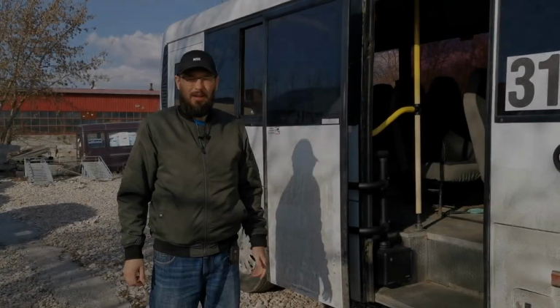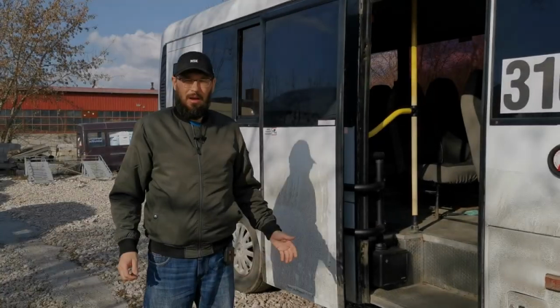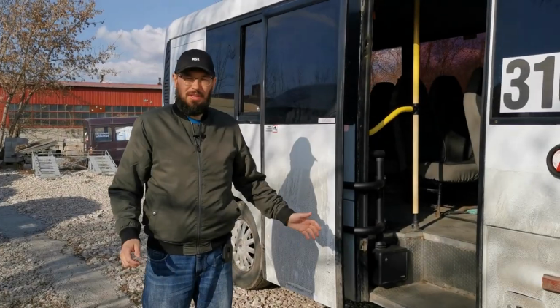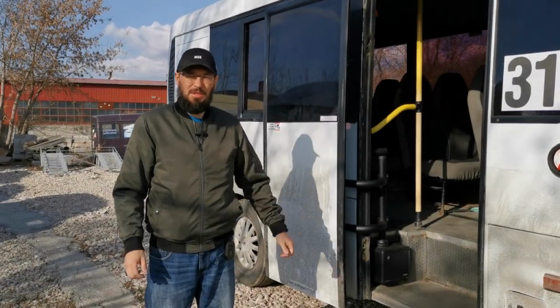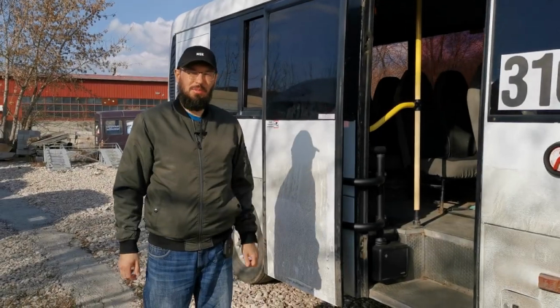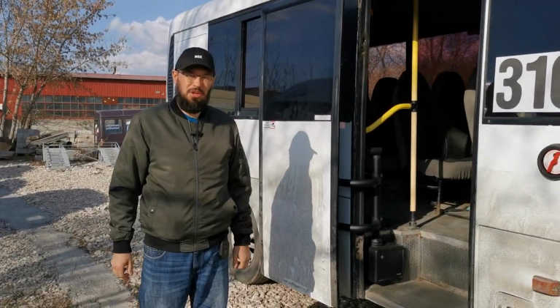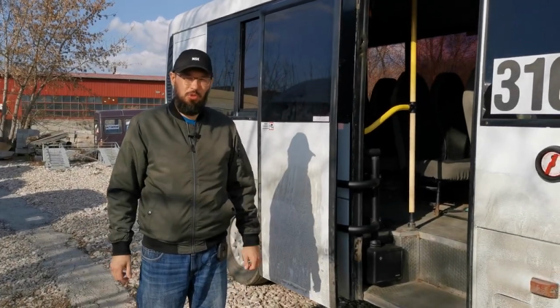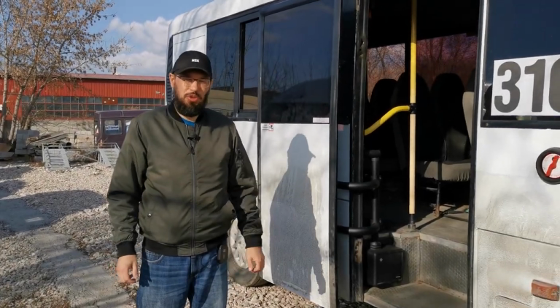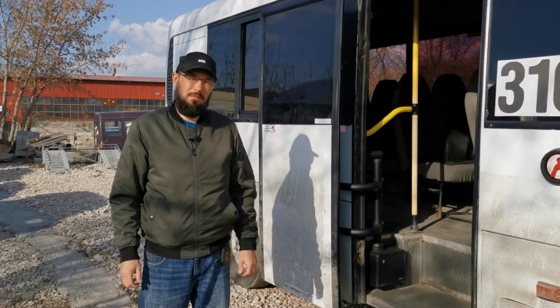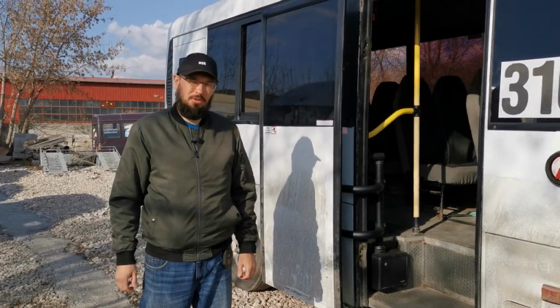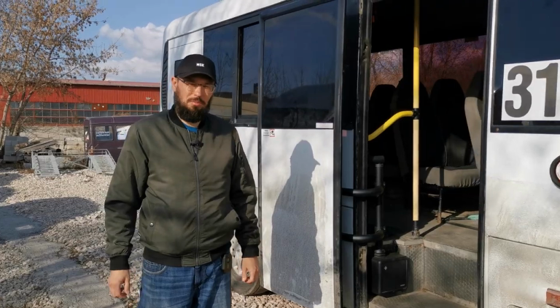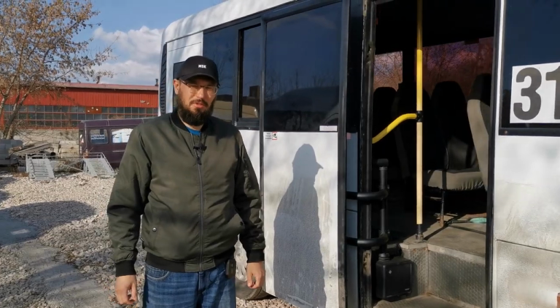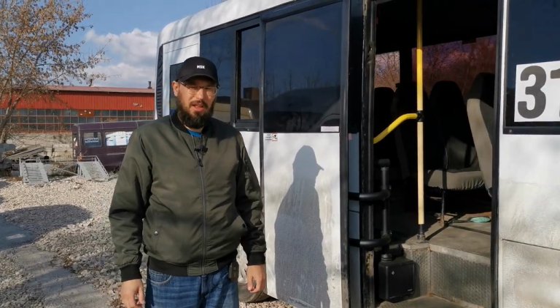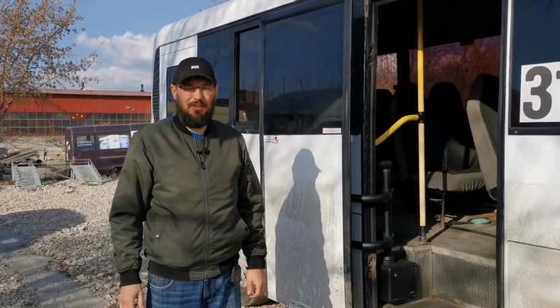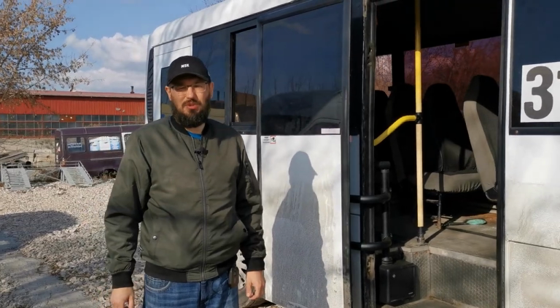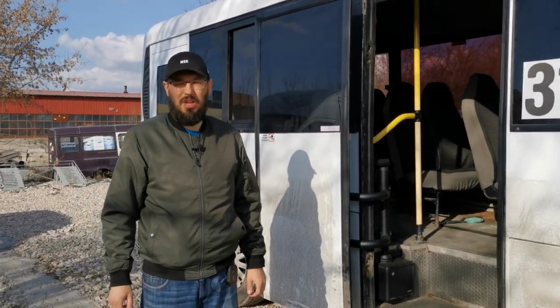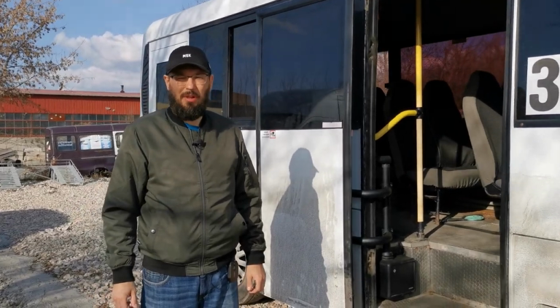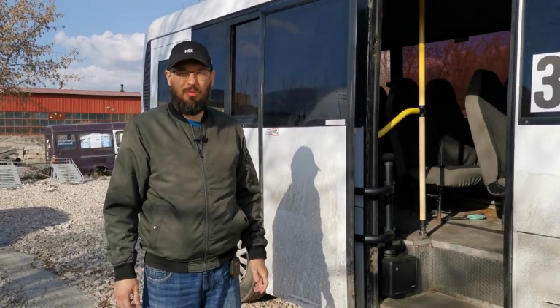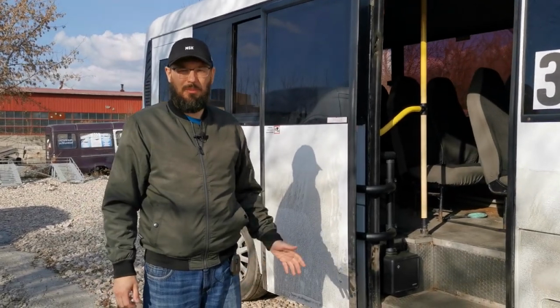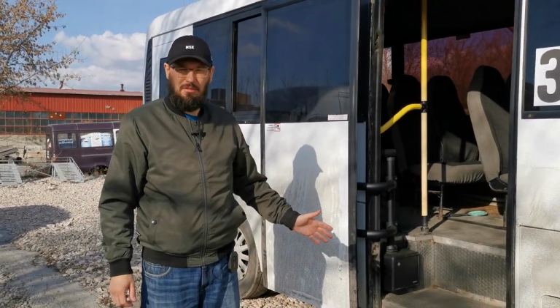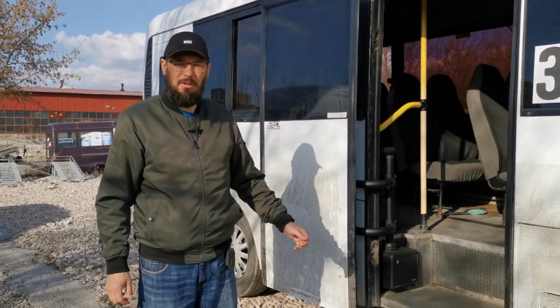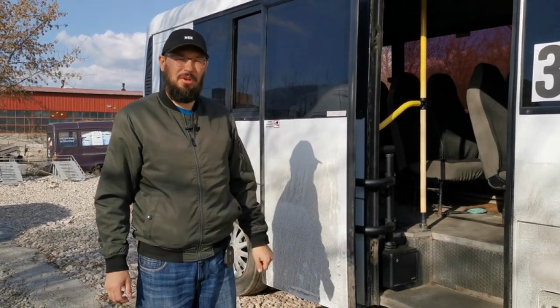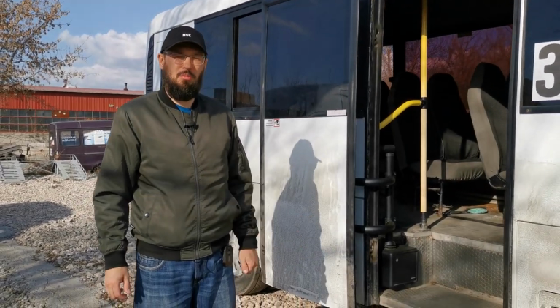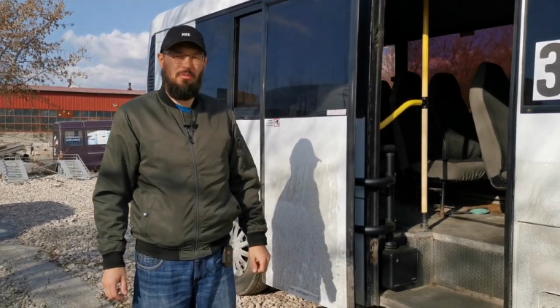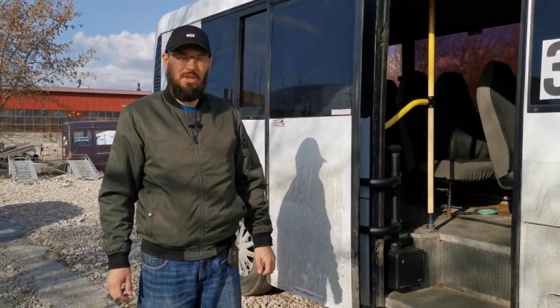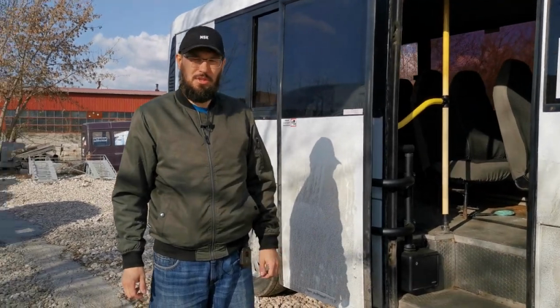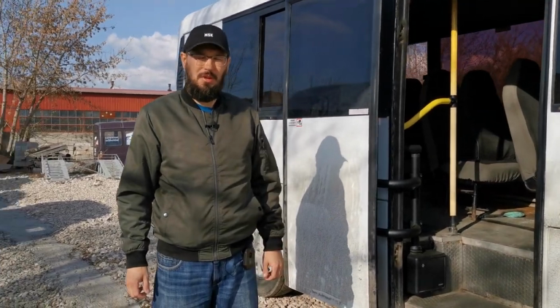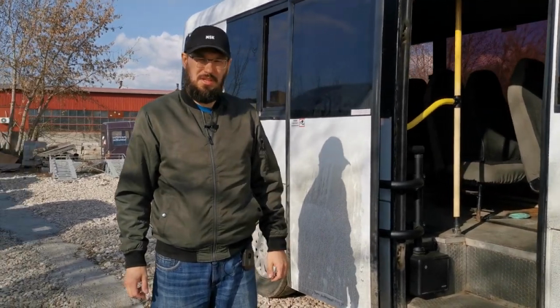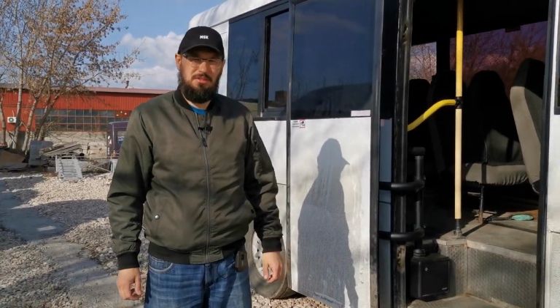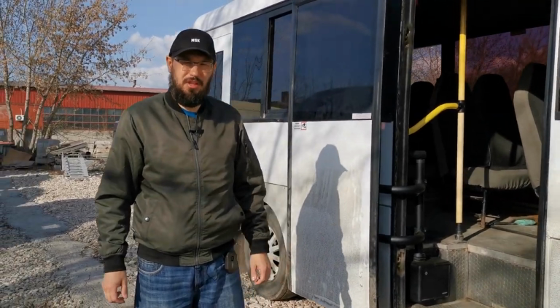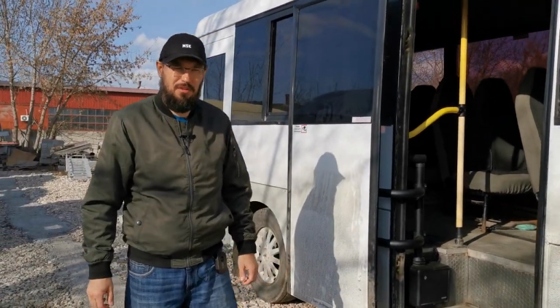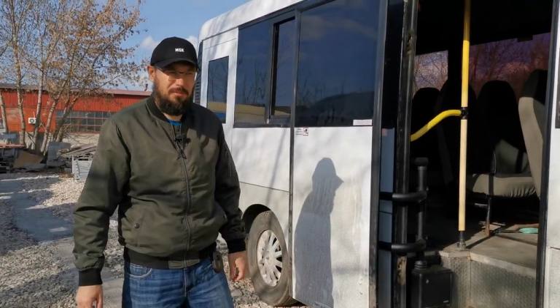Обратим внимание на моторедуктор, который позволяет избежать поломки привода при любом внешнем воздействии на дверь.